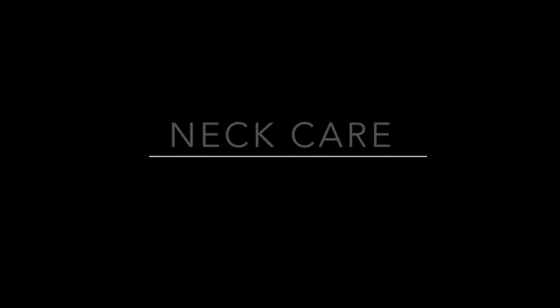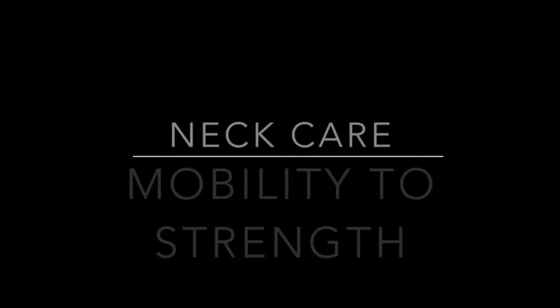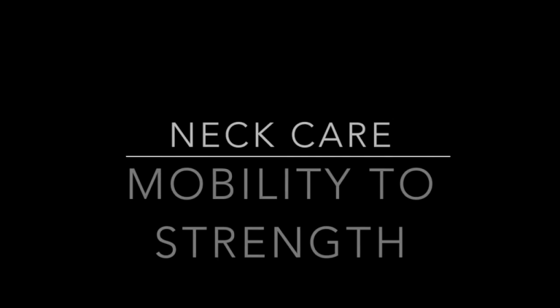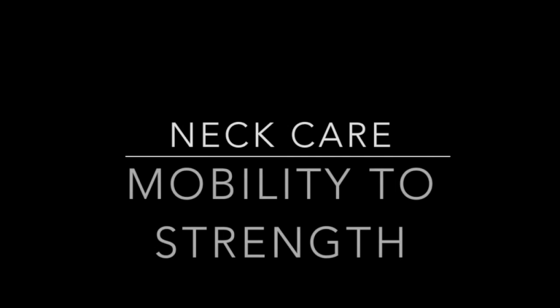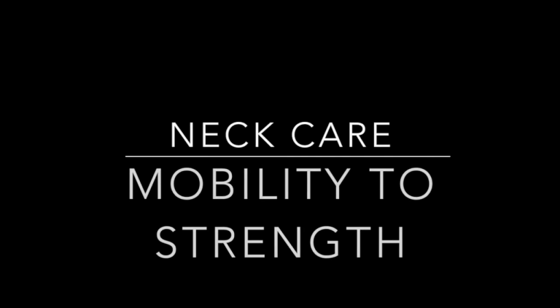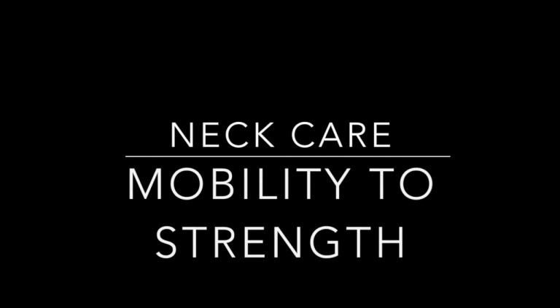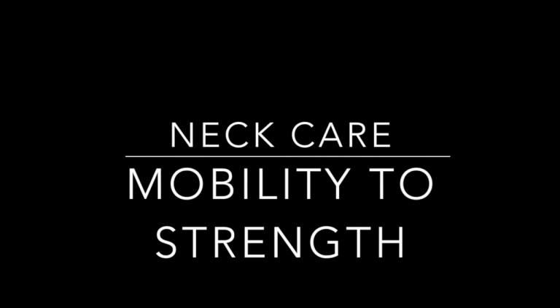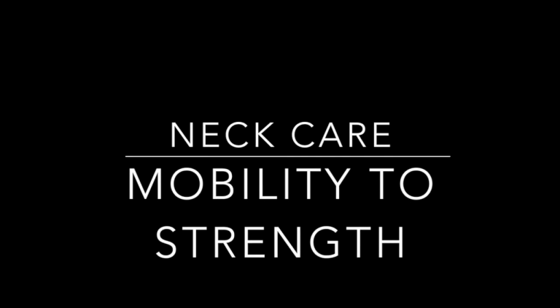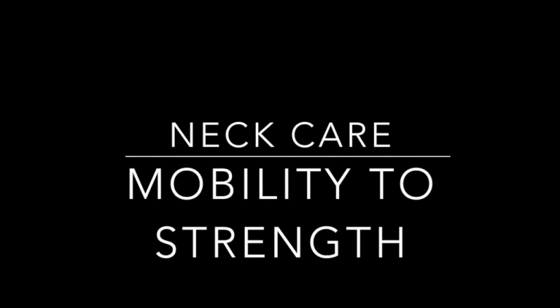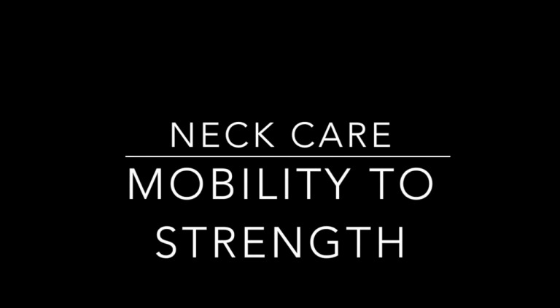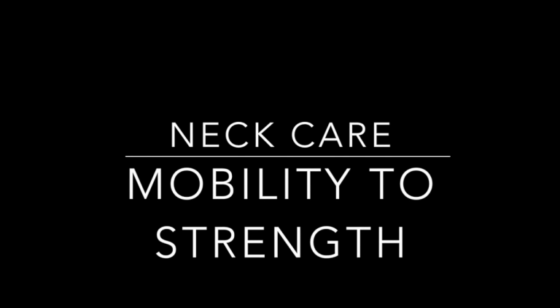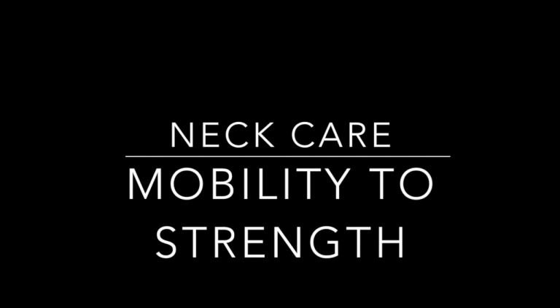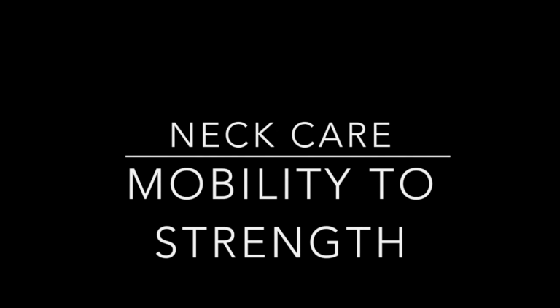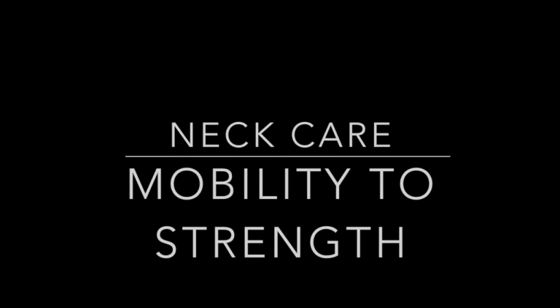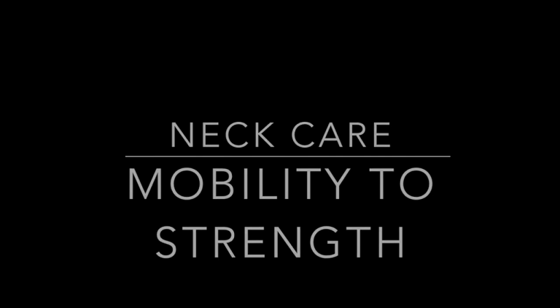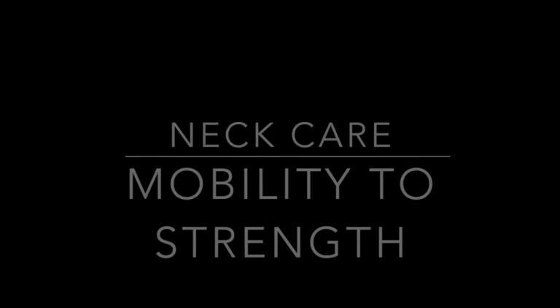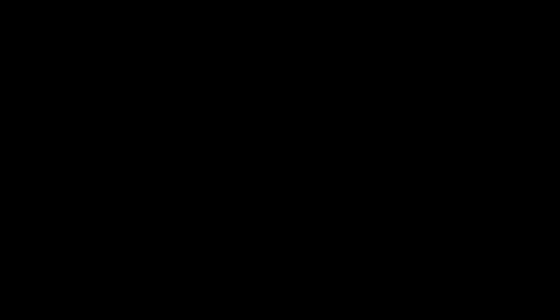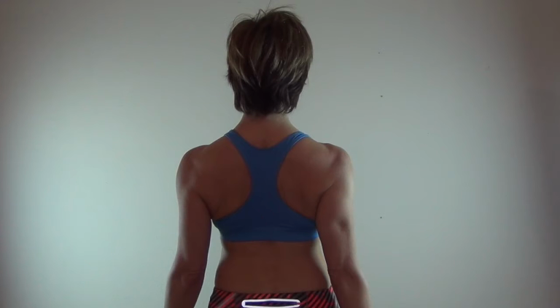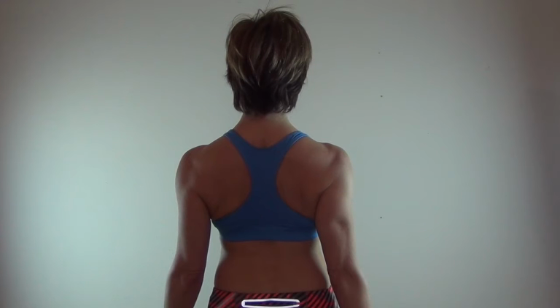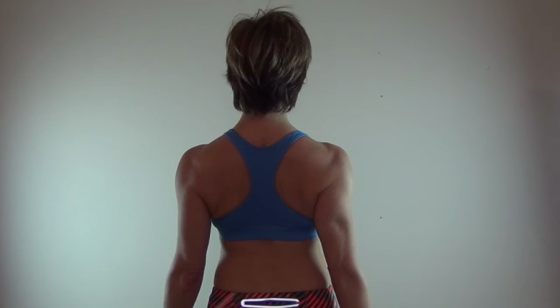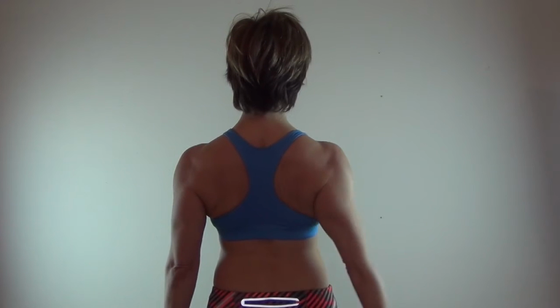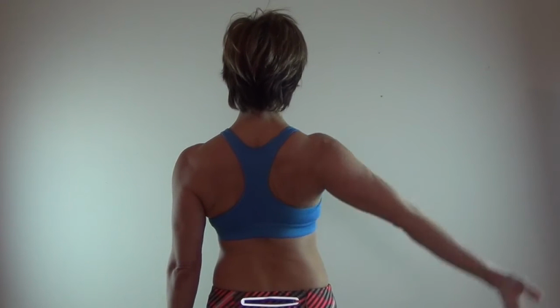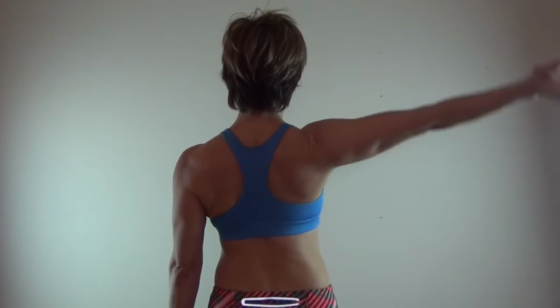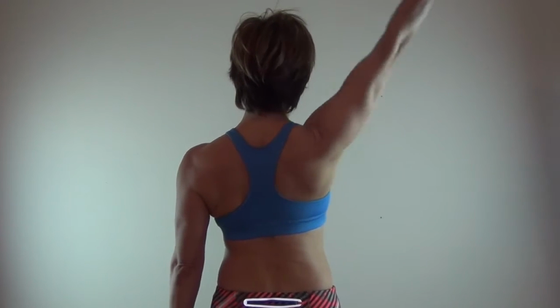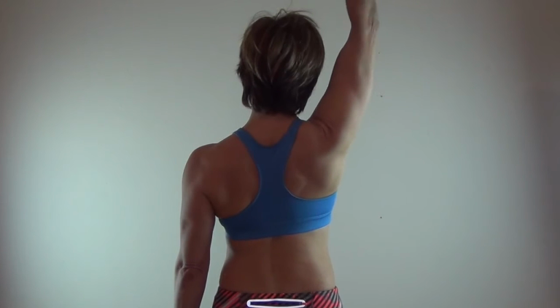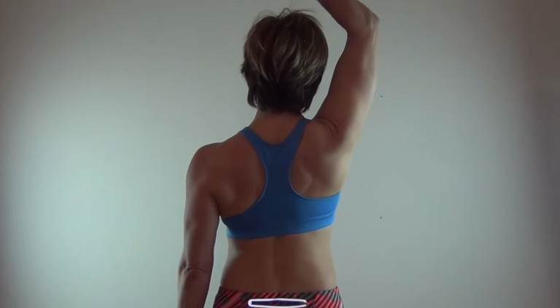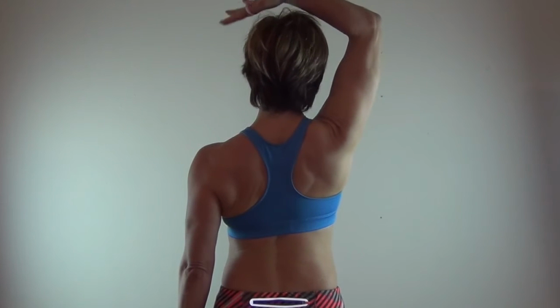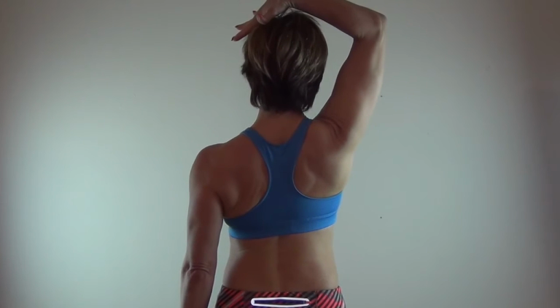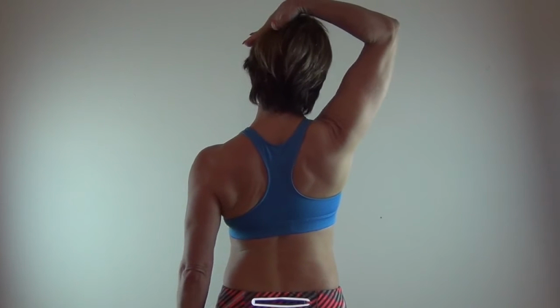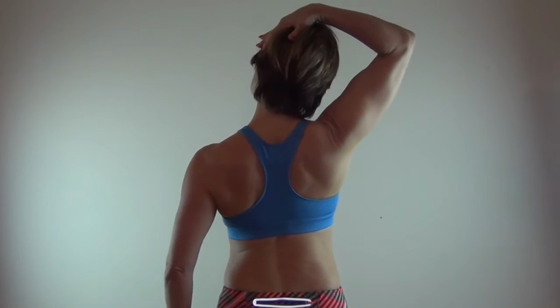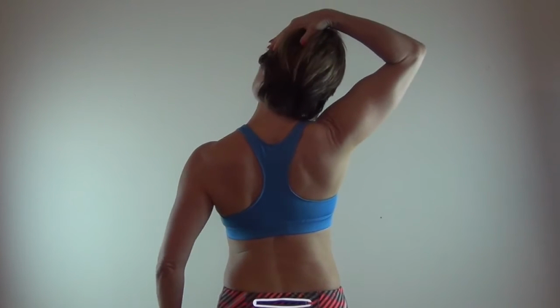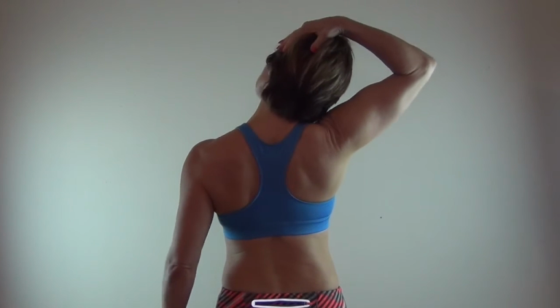Neck care involves three phases. We're going to start with mobility and flexibility and move on to strength.